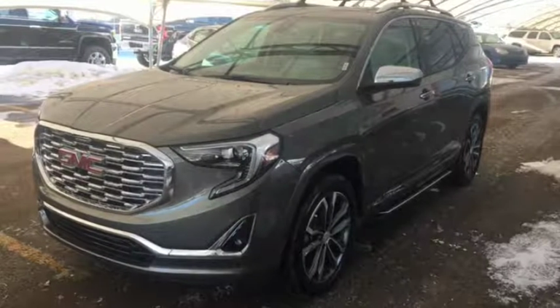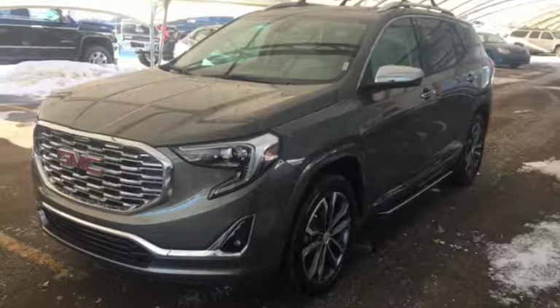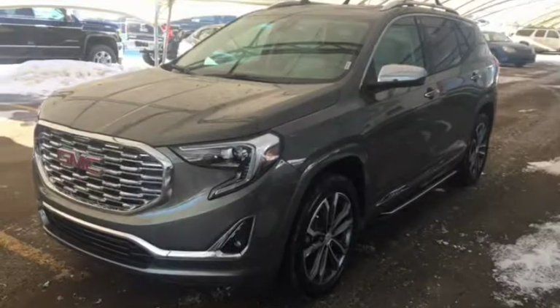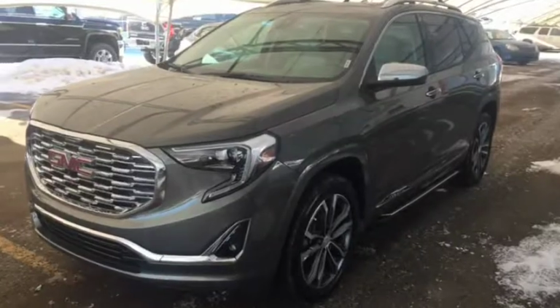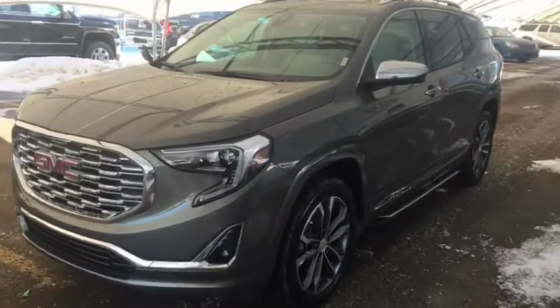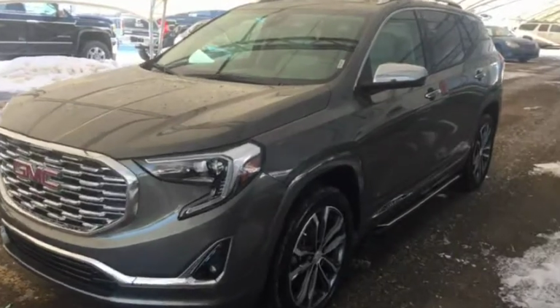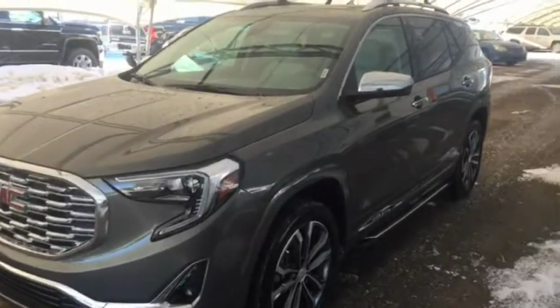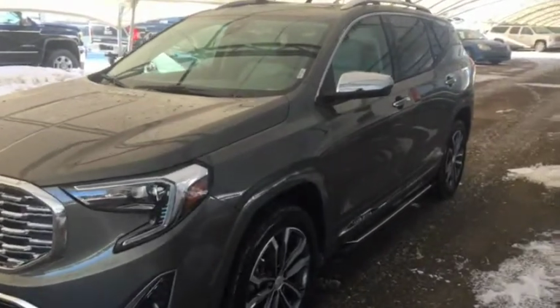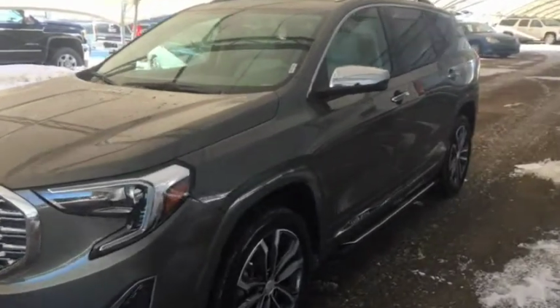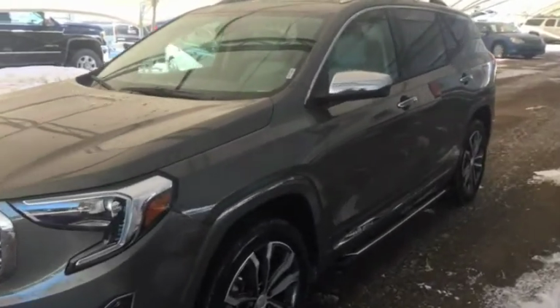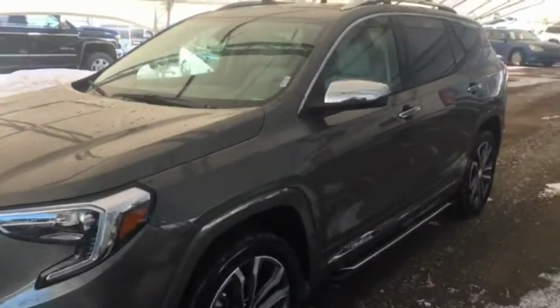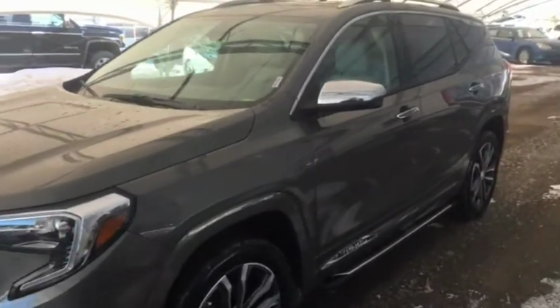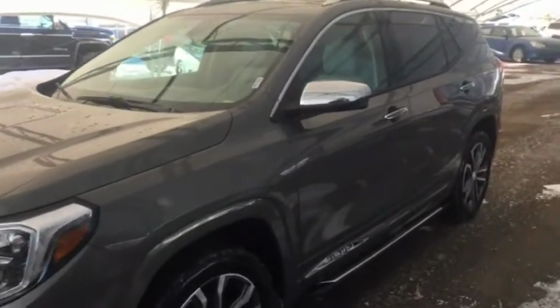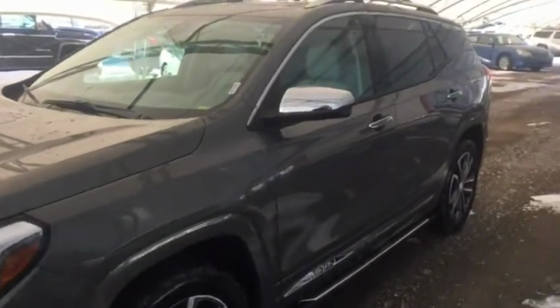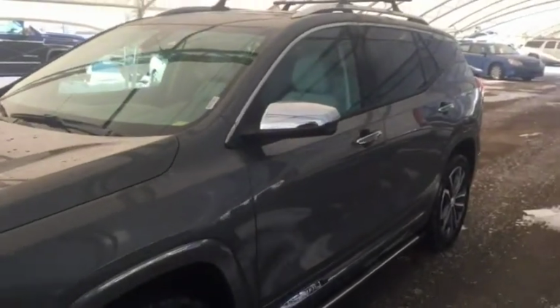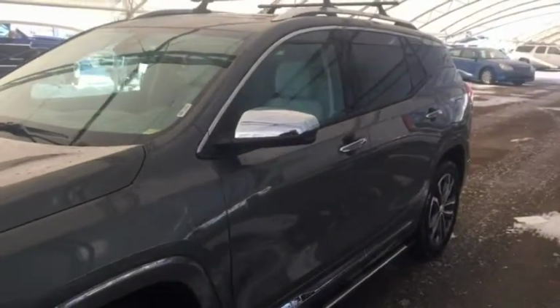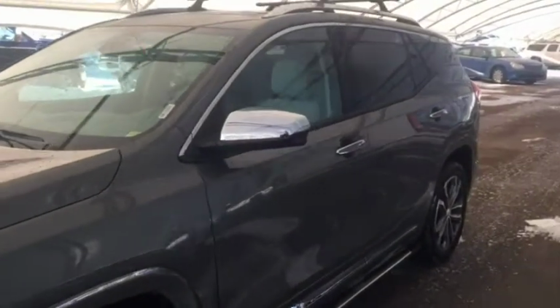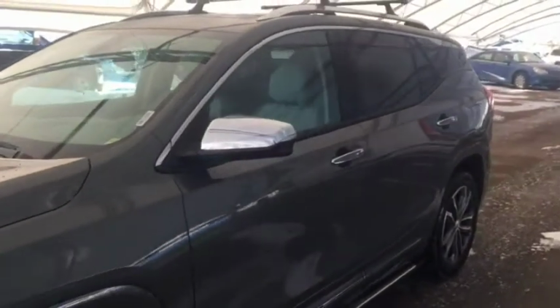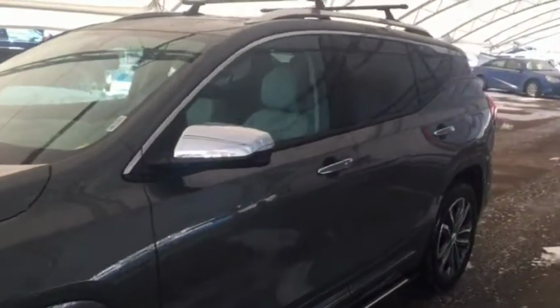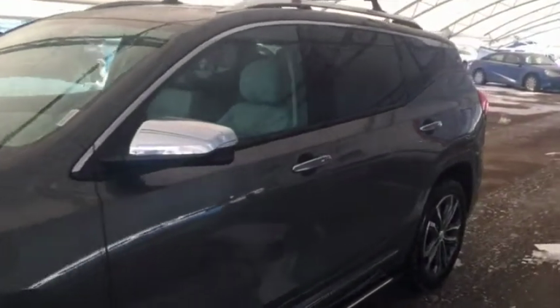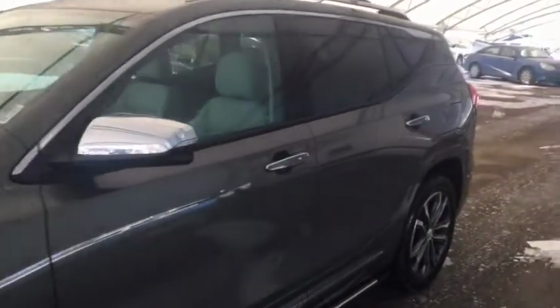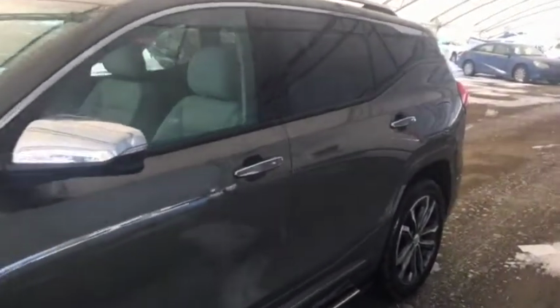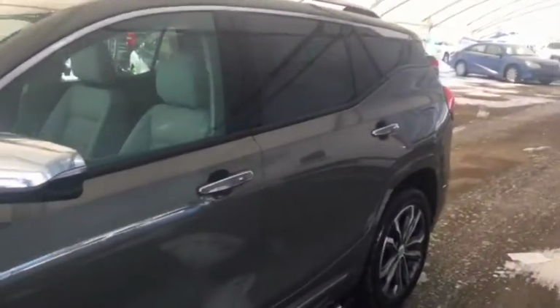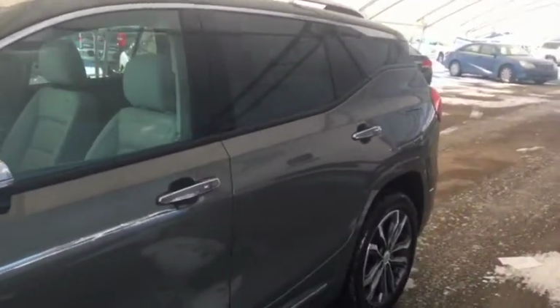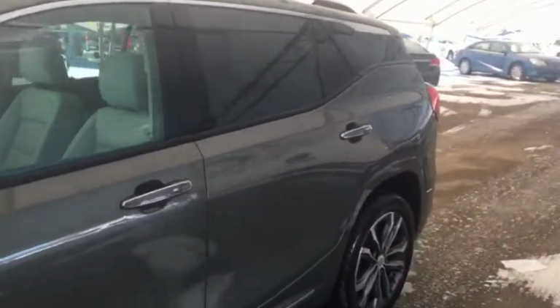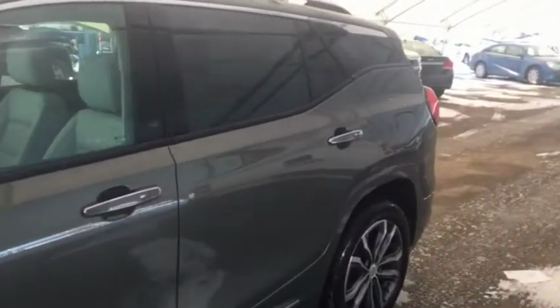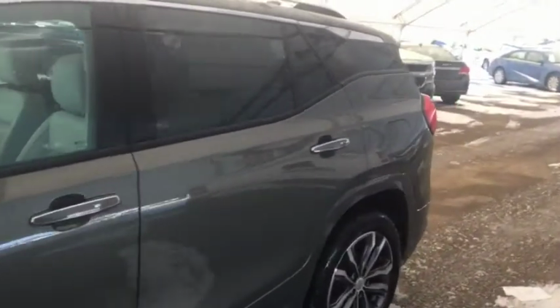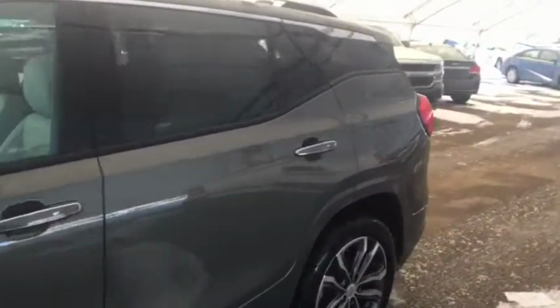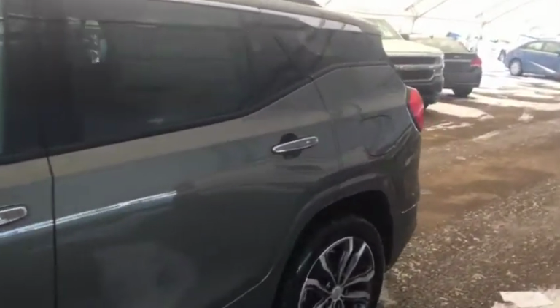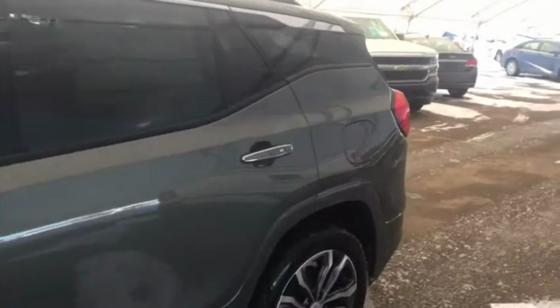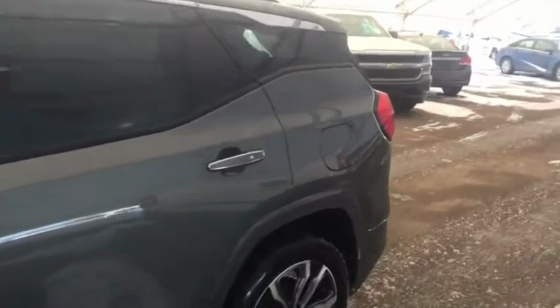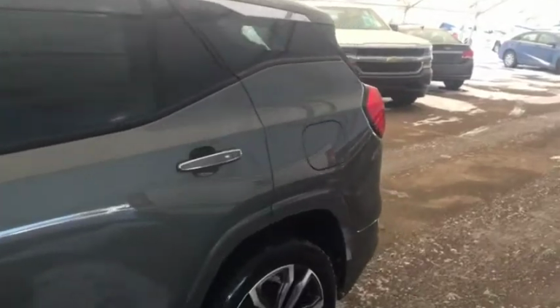Welcome to Davis Chevrolet. This is the 2018 GMC Terrain Denali in the color gray.